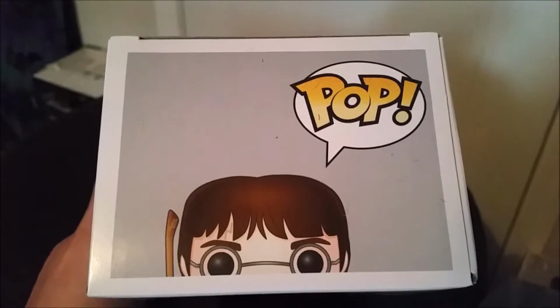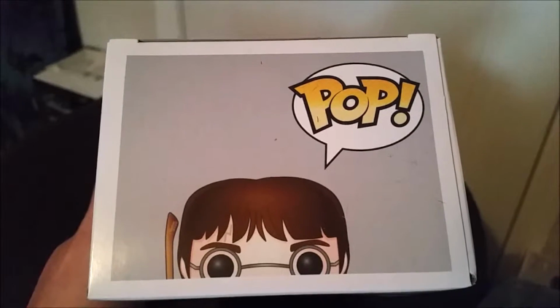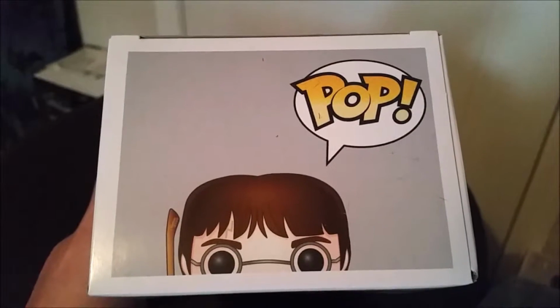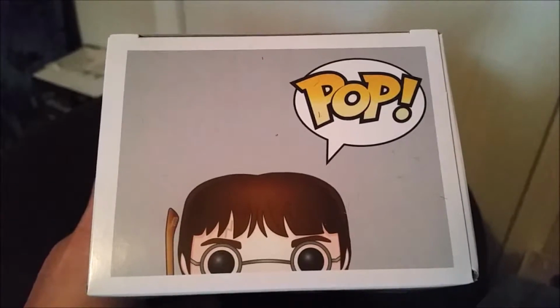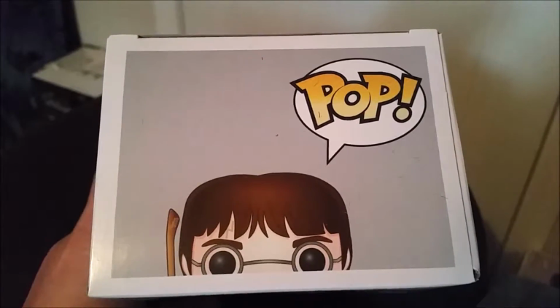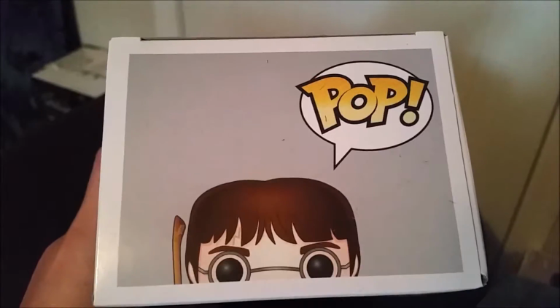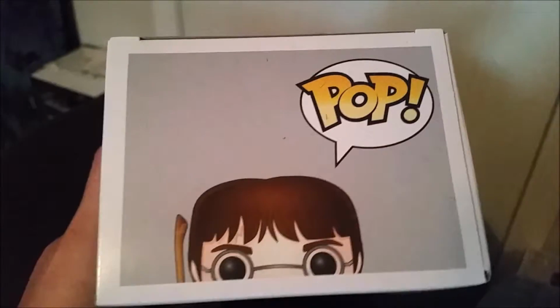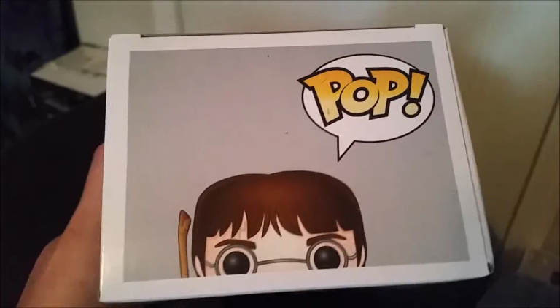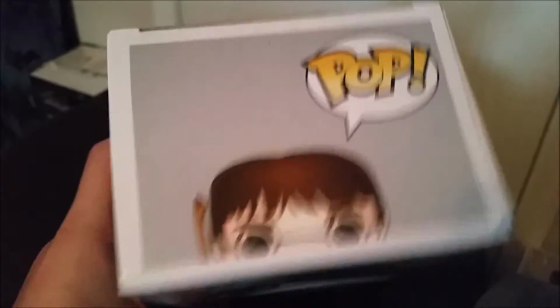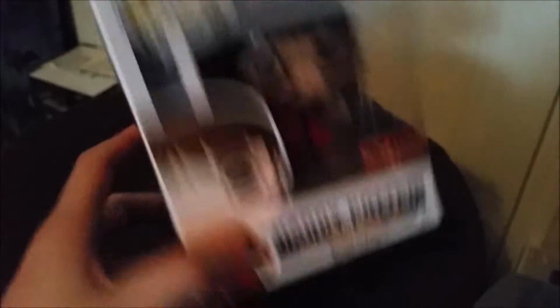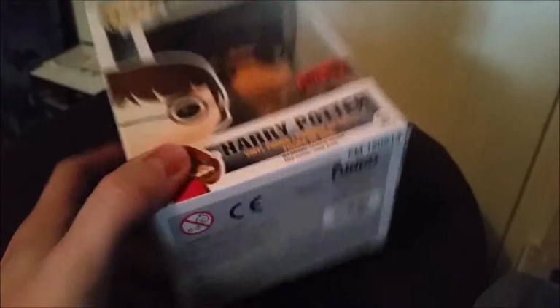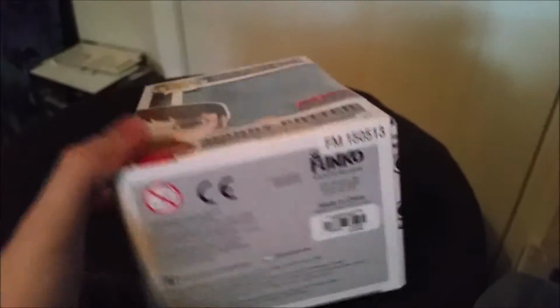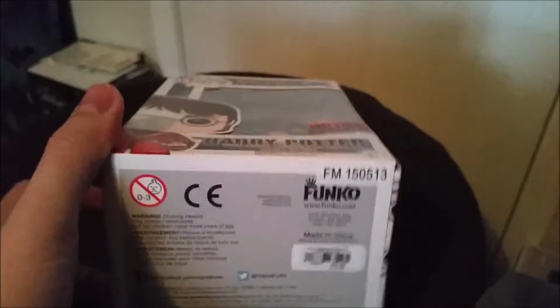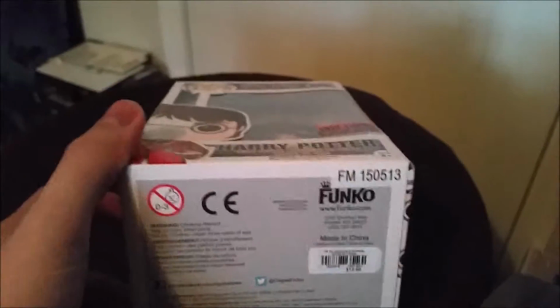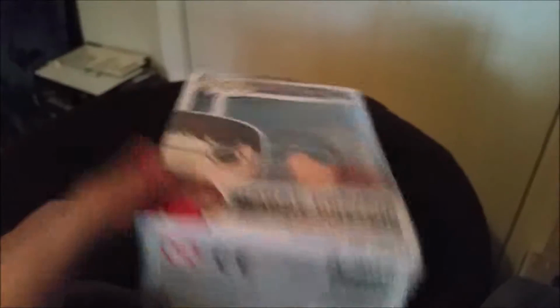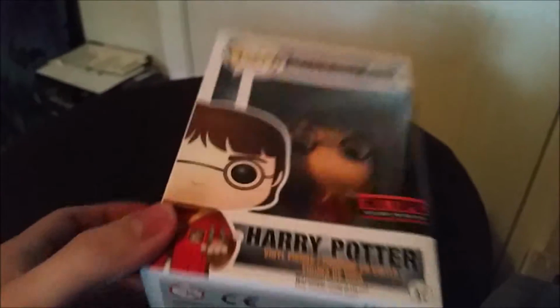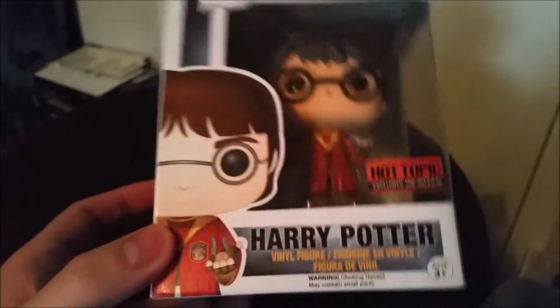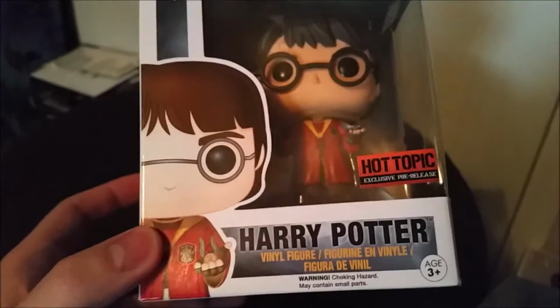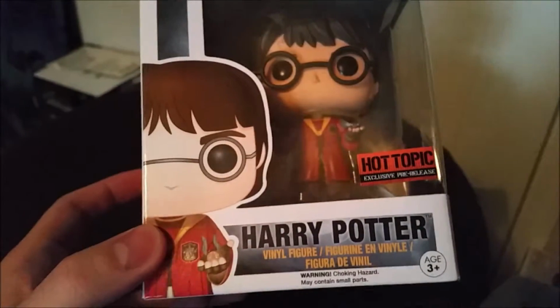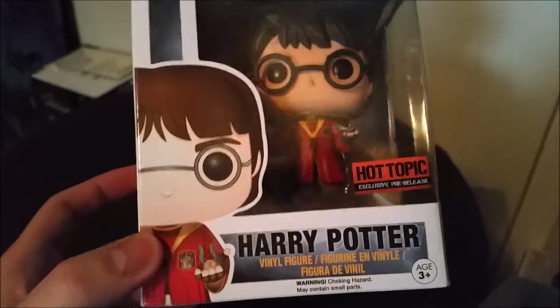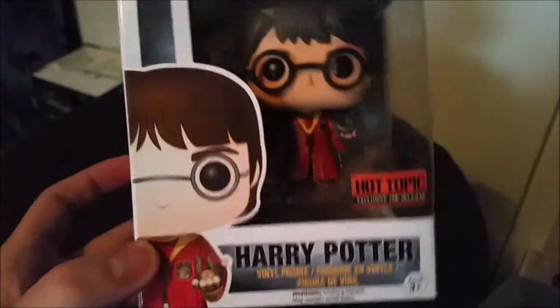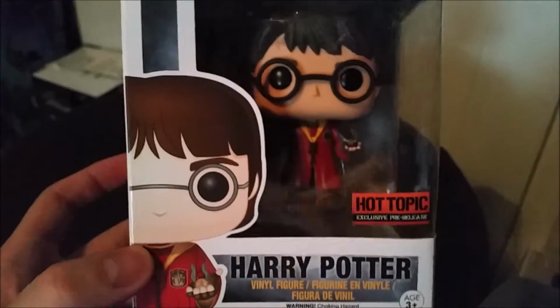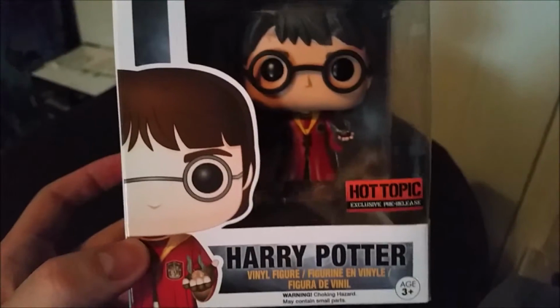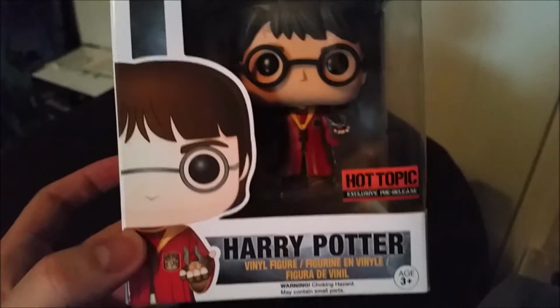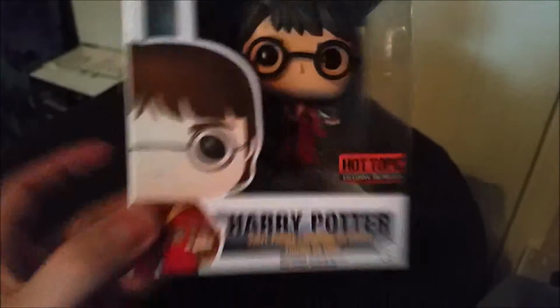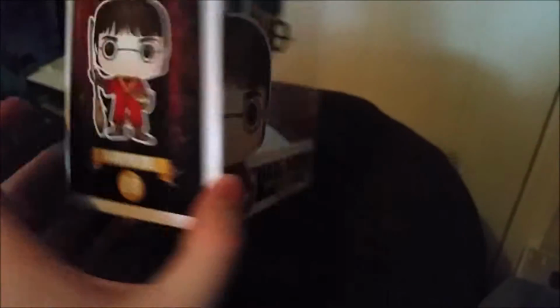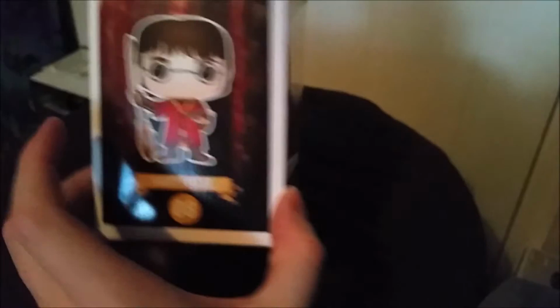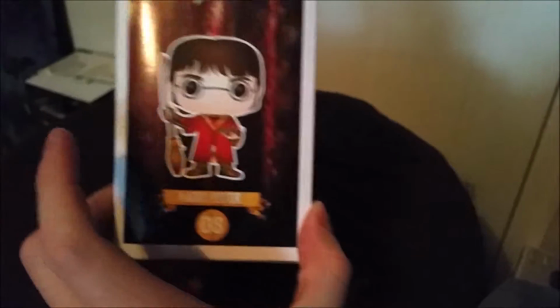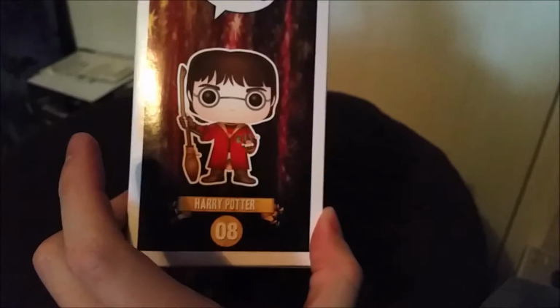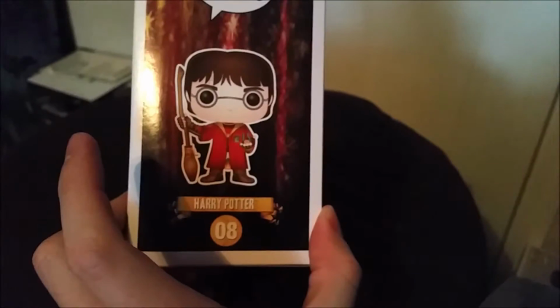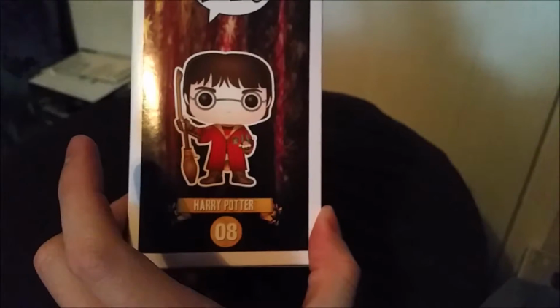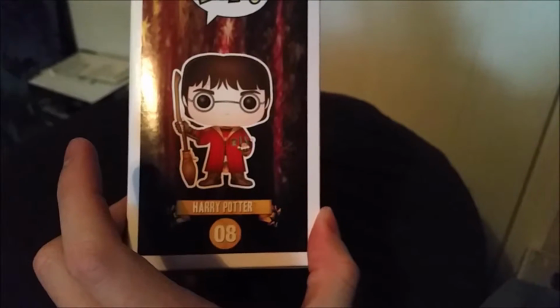It looks like John Oliver for the top there, so easy way to make a John Oliver pop, I'm supposing.